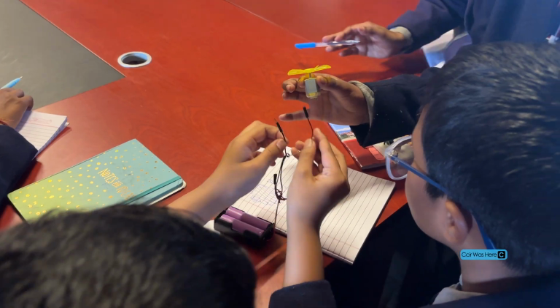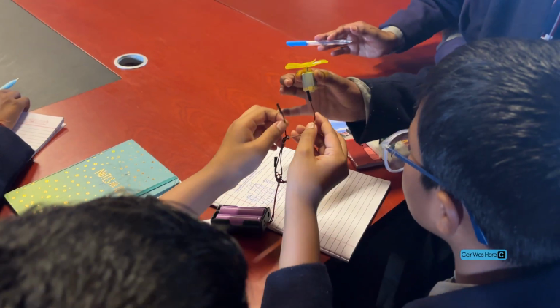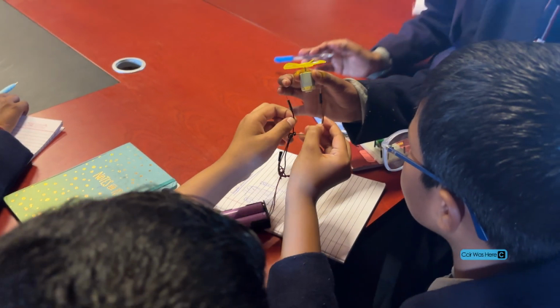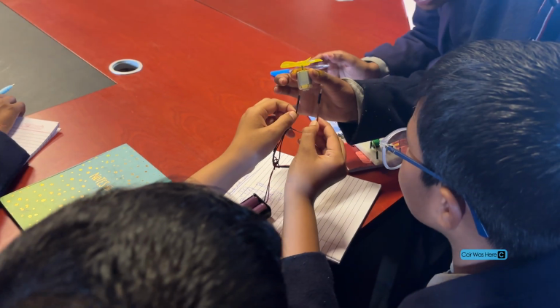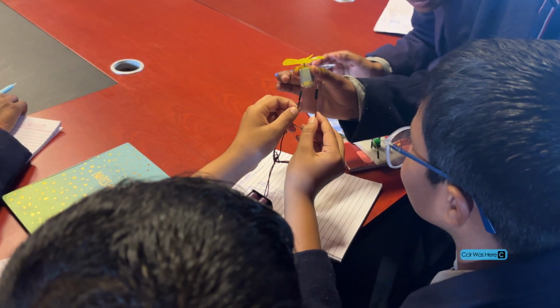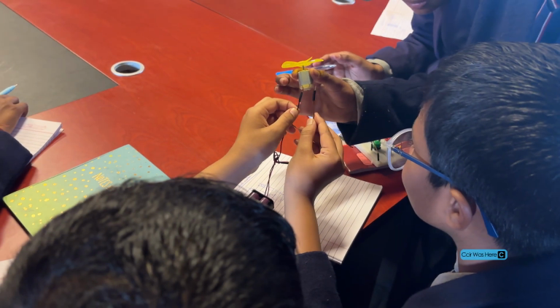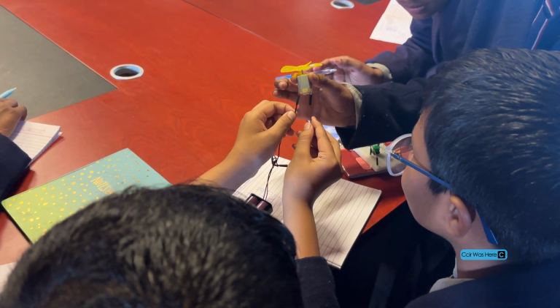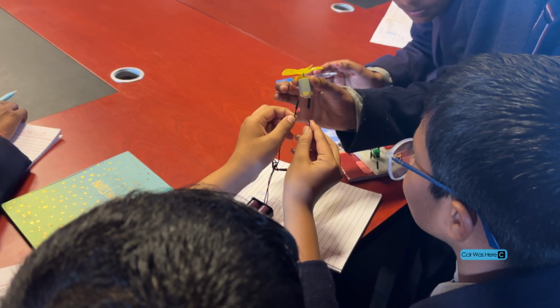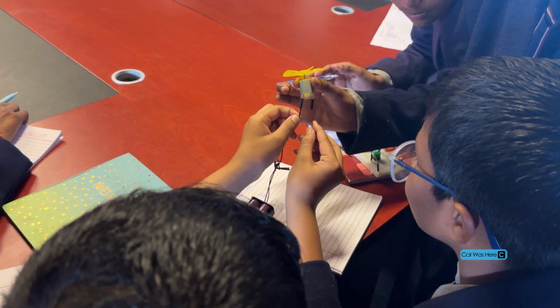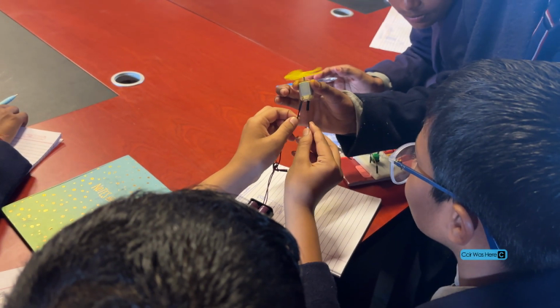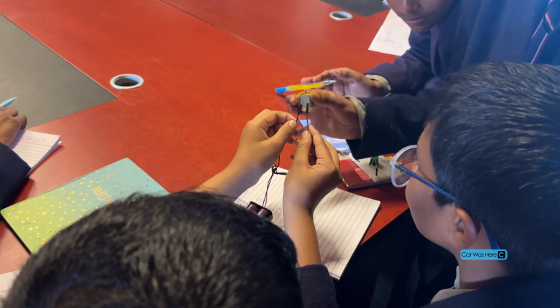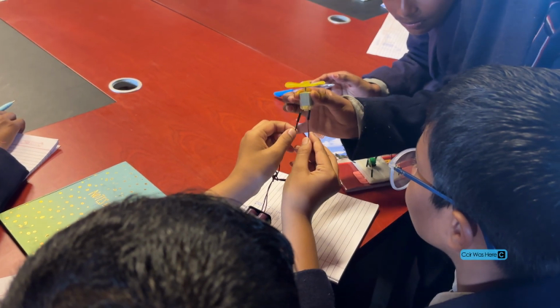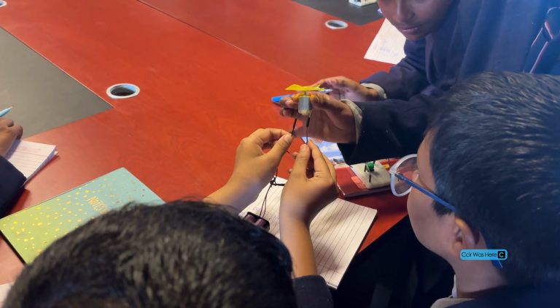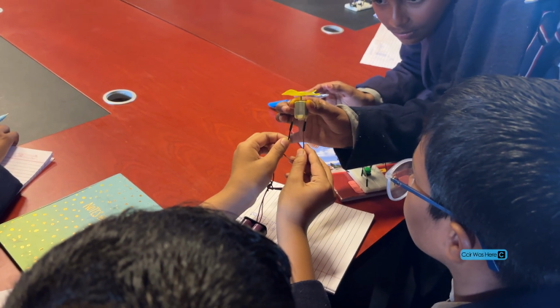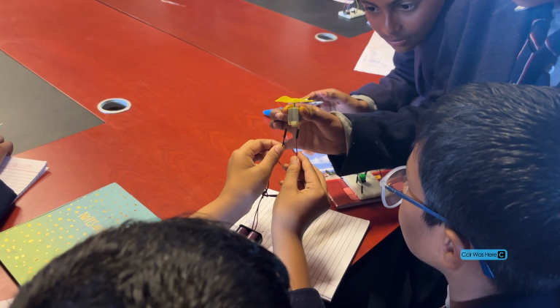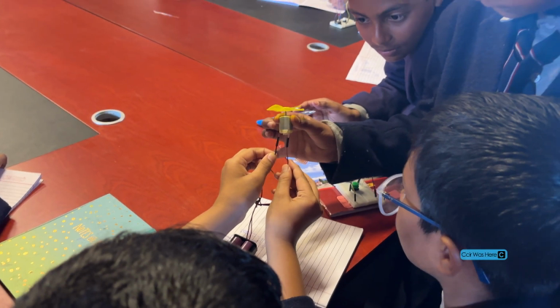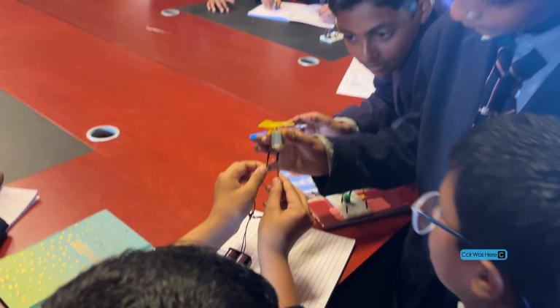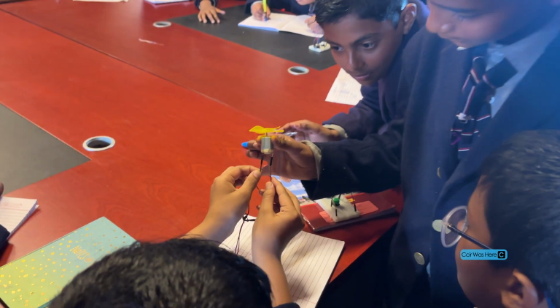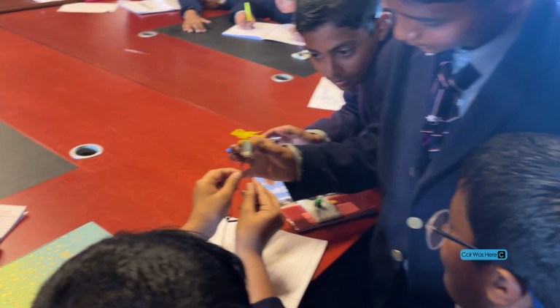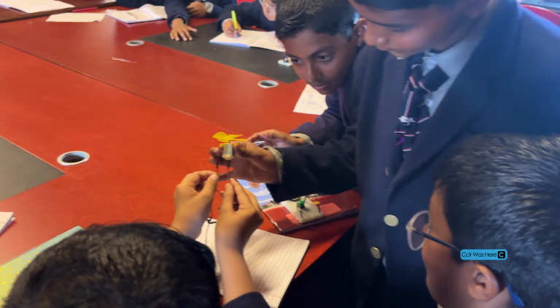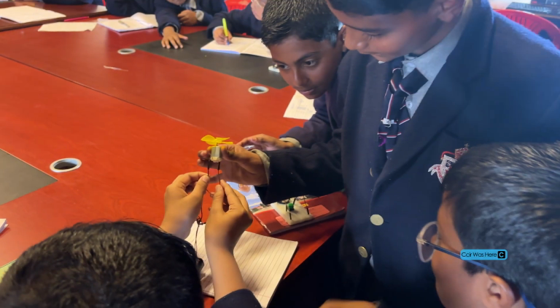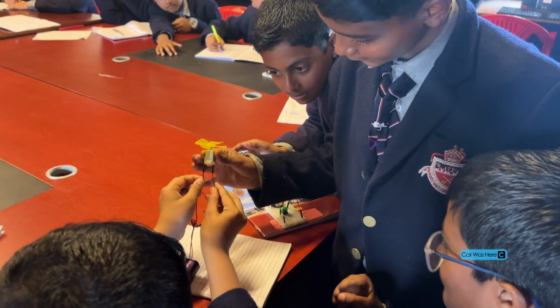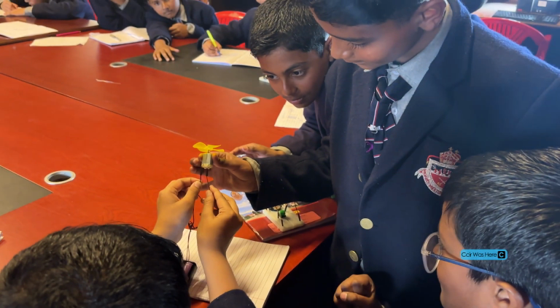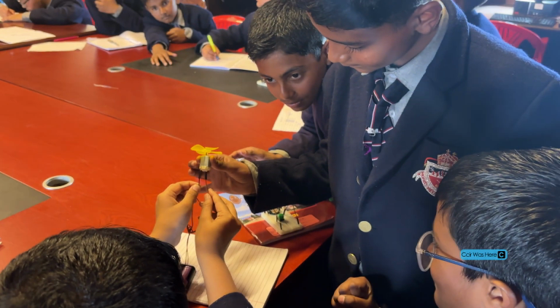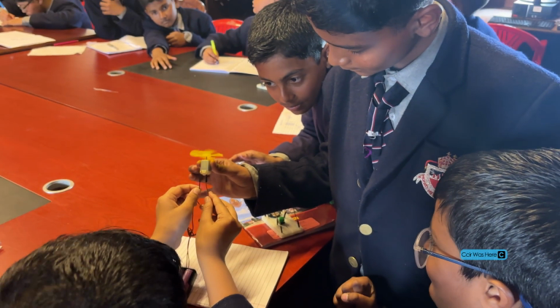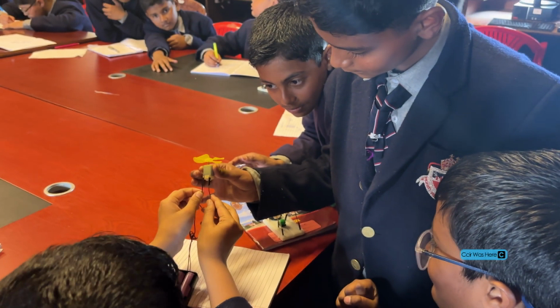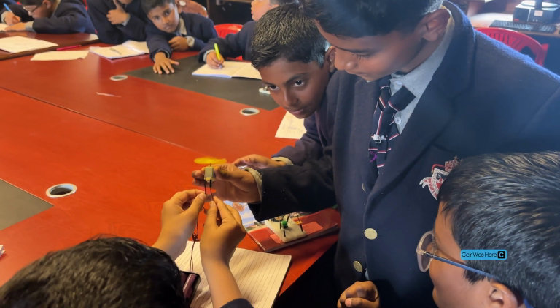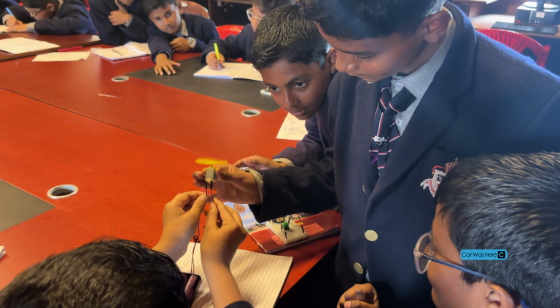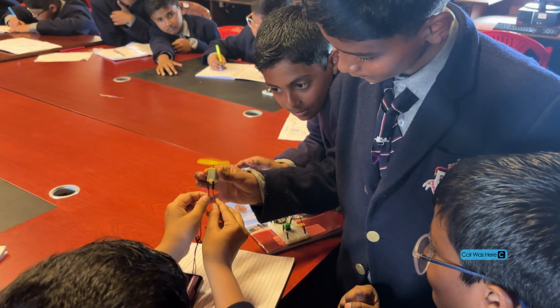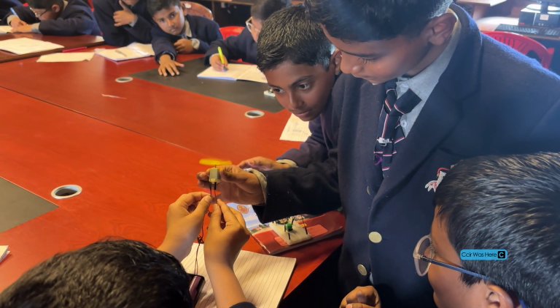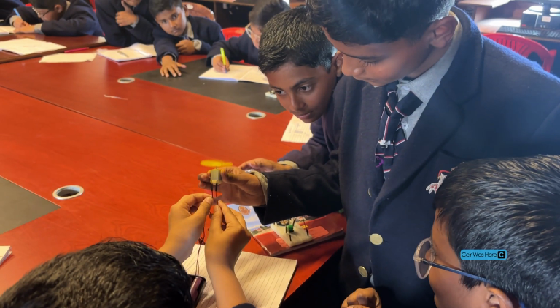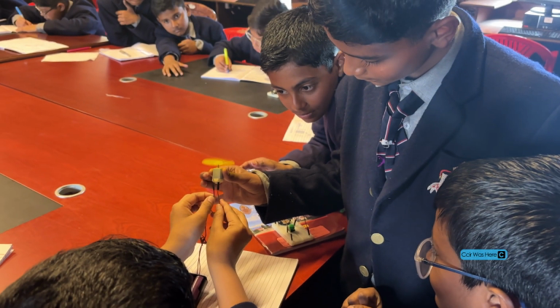Let's see. Touch both of them. Yeah, don't be scared. Don't worry, nothing will happen to you.